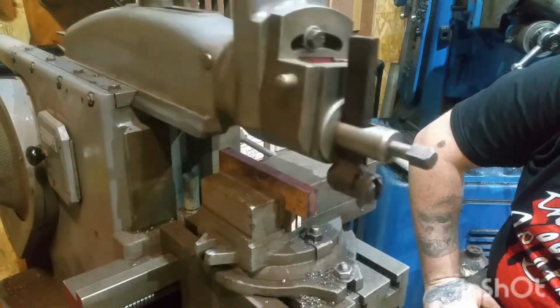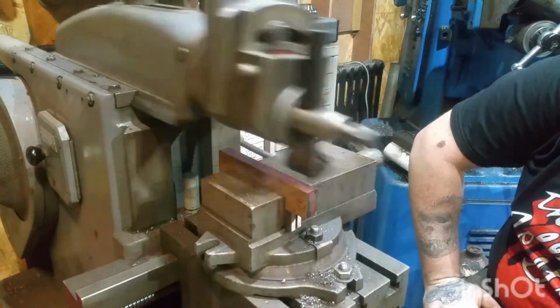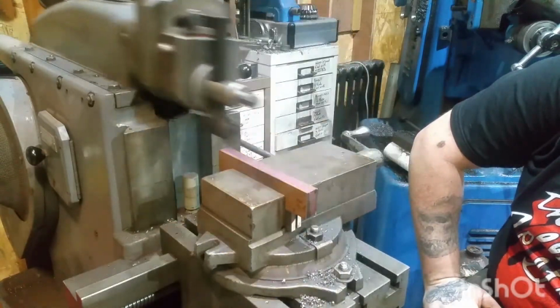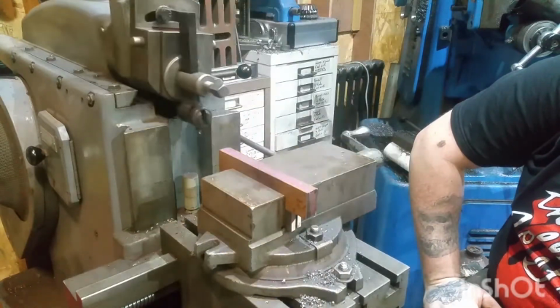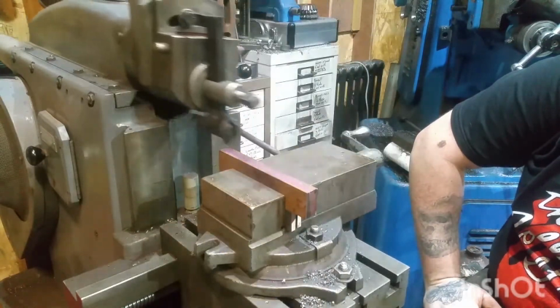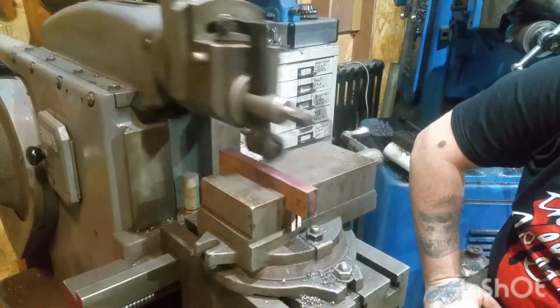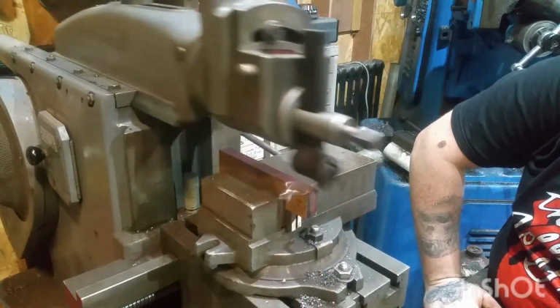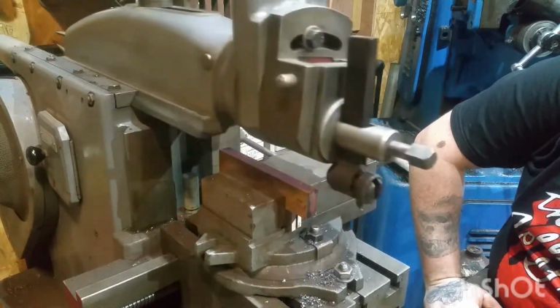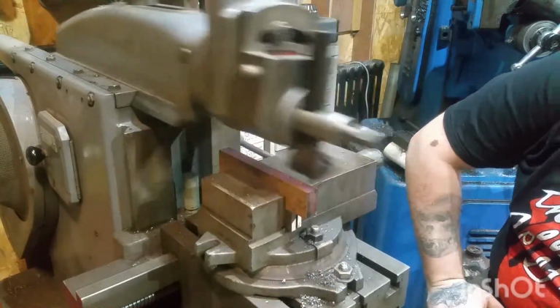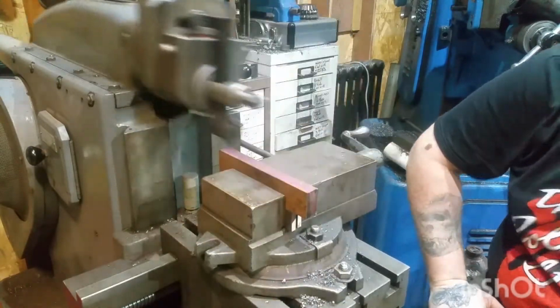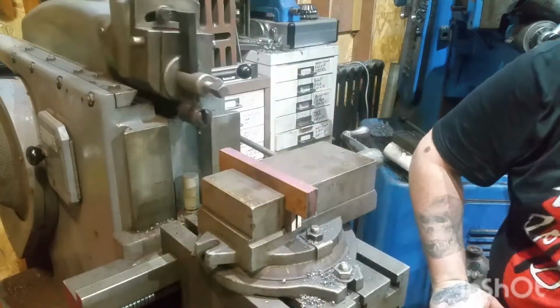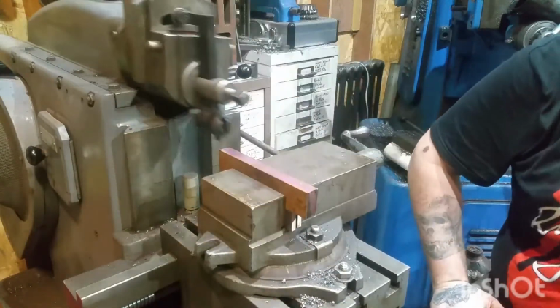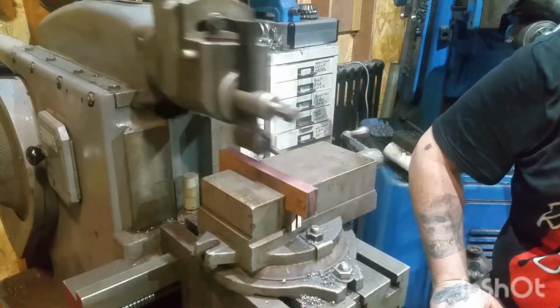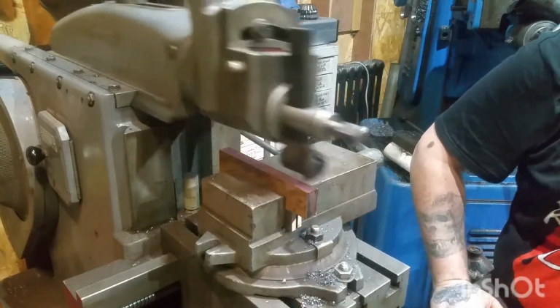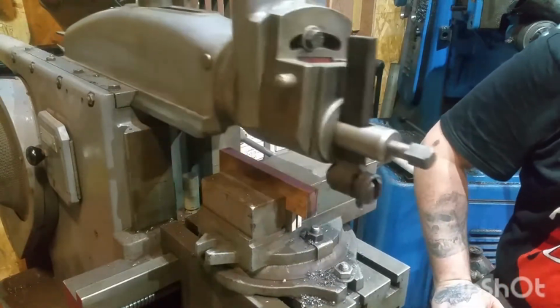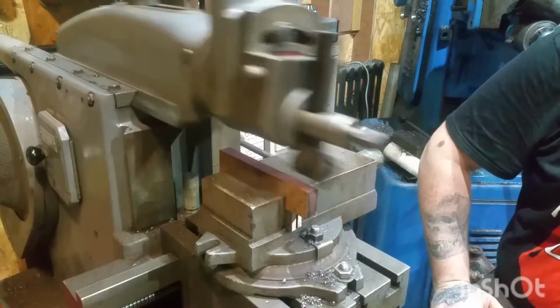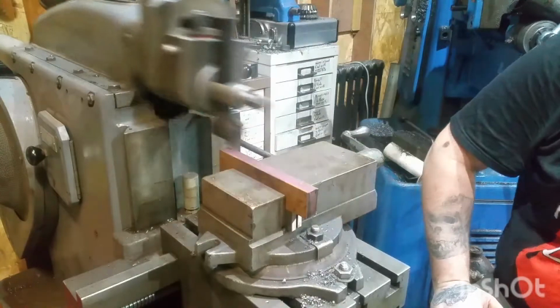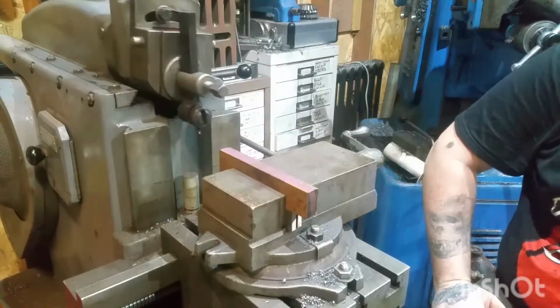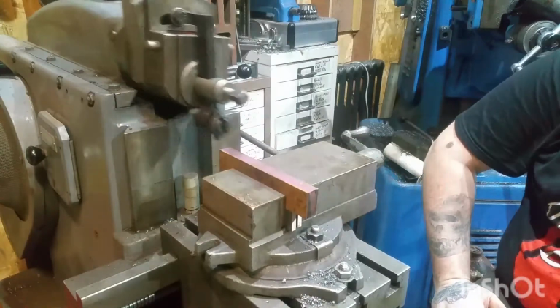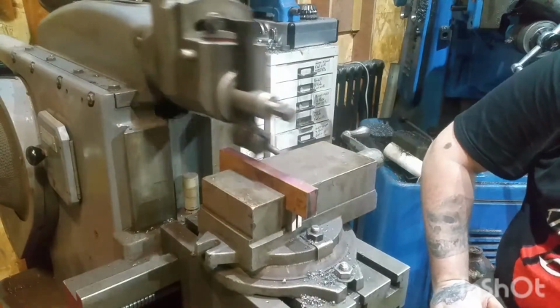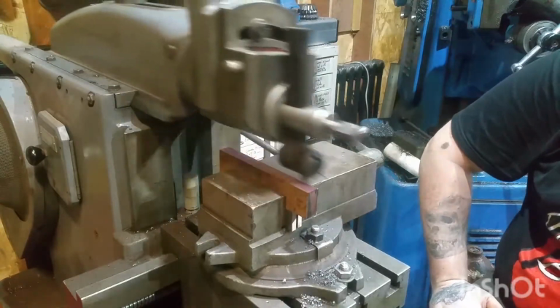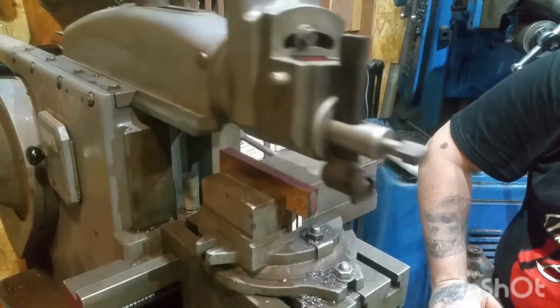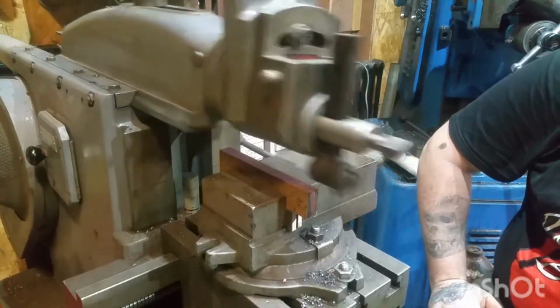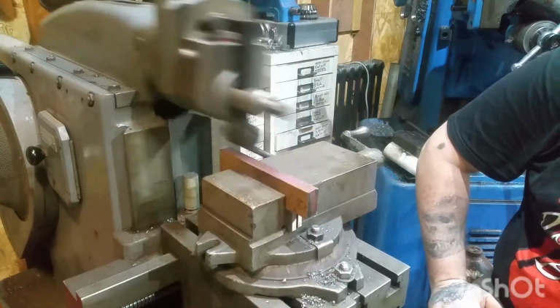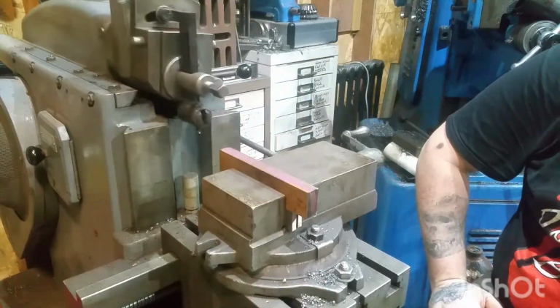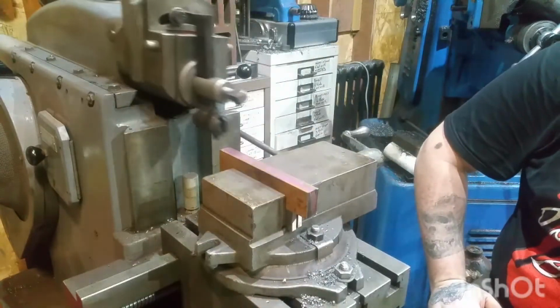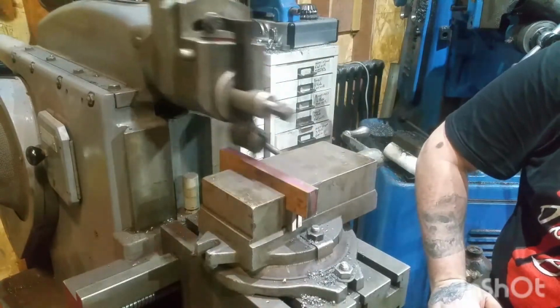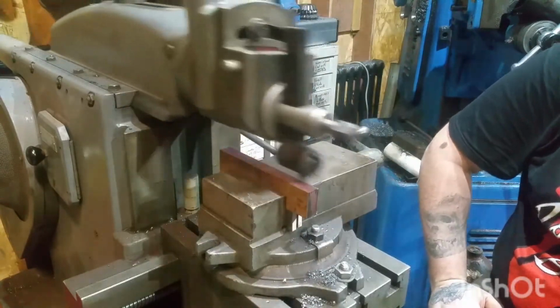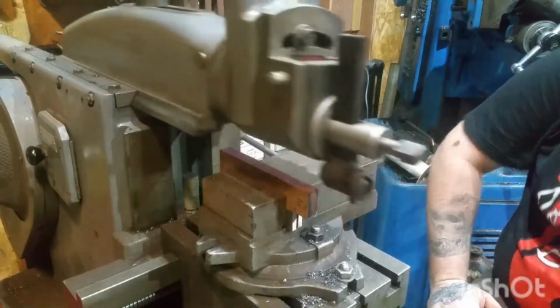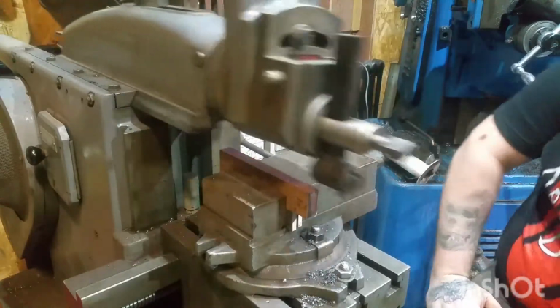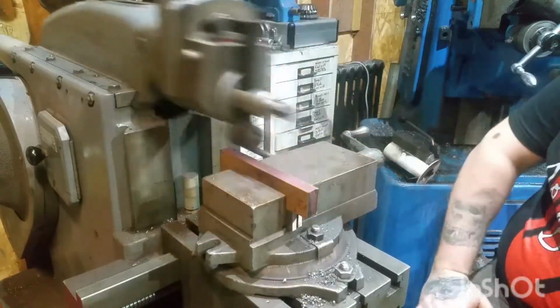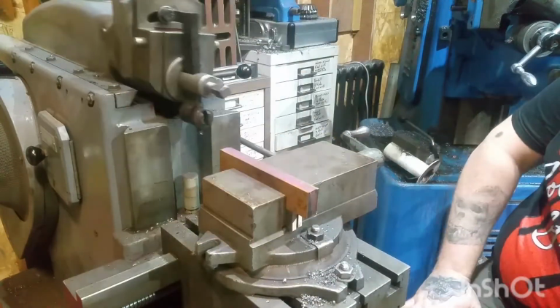There we go — we are cutting on the shaper! Only took two days, but that's a good one.